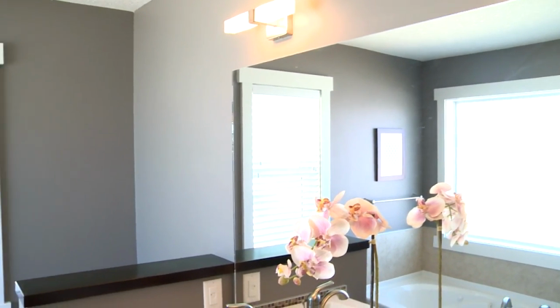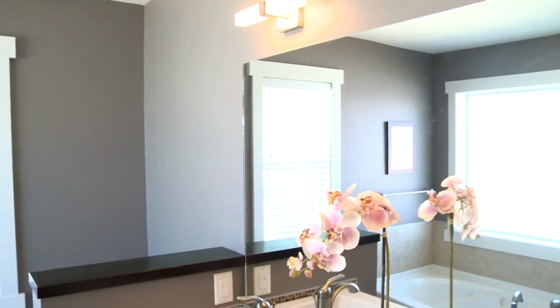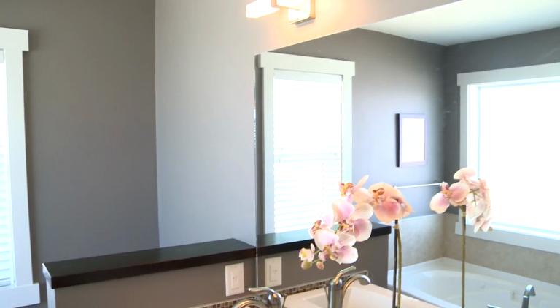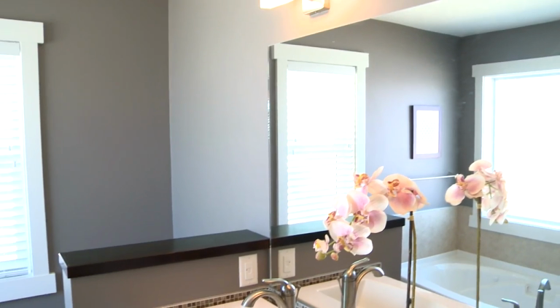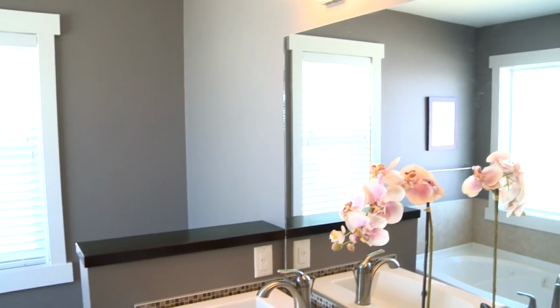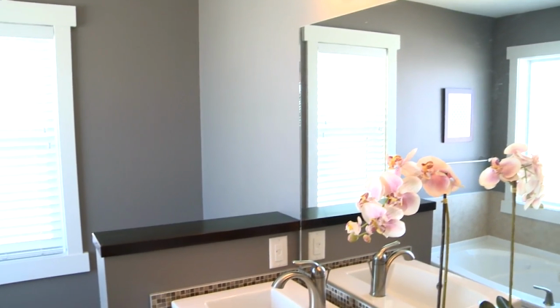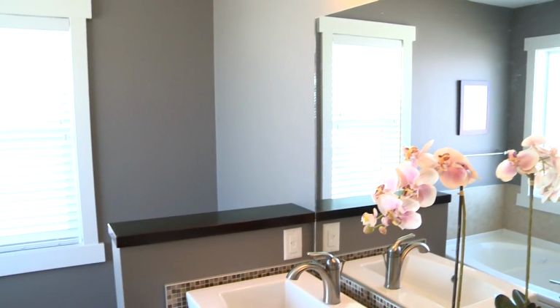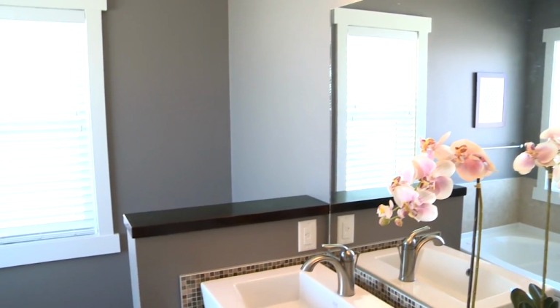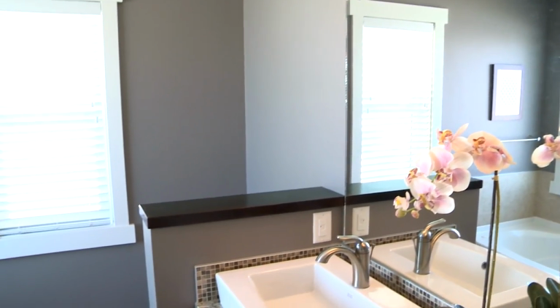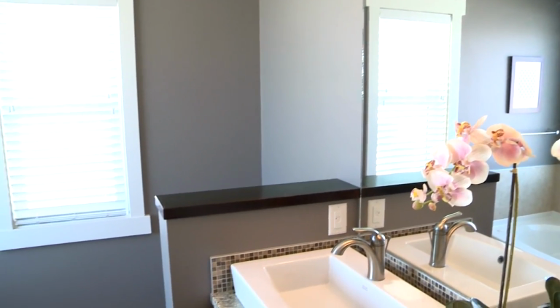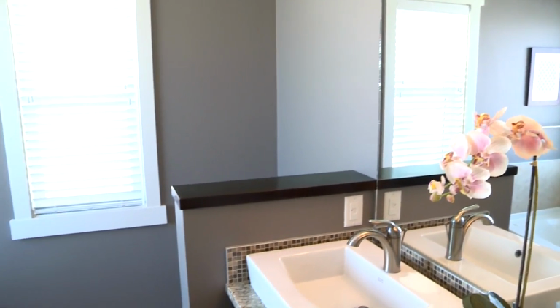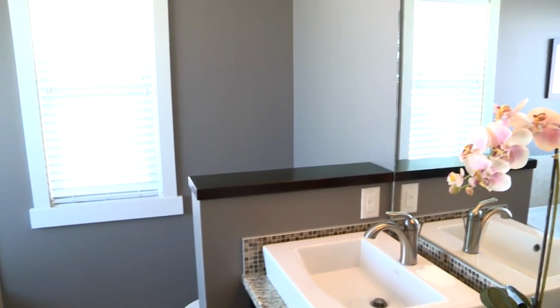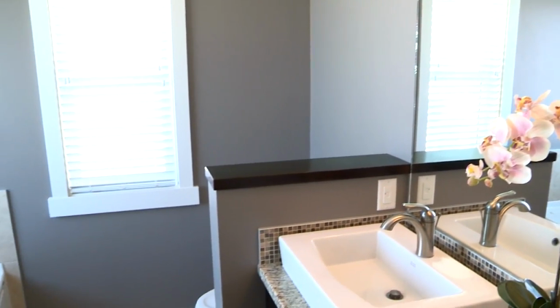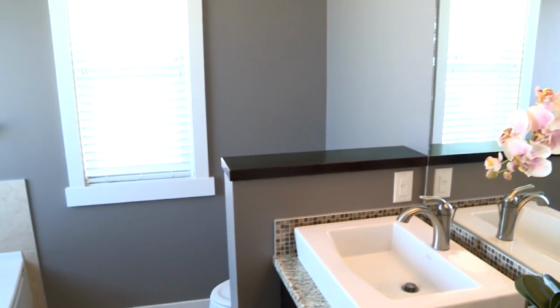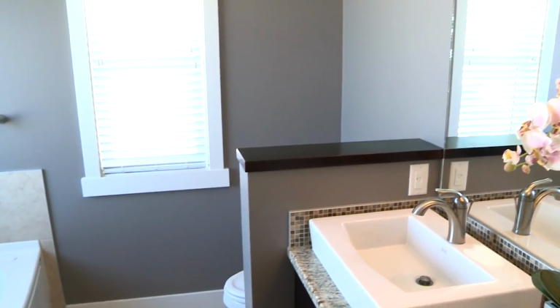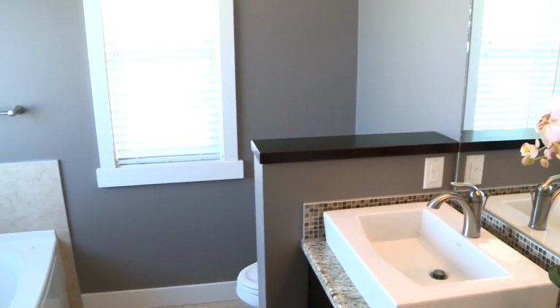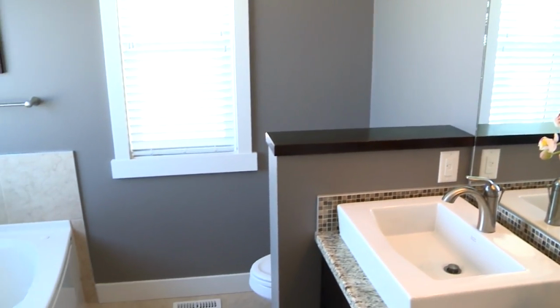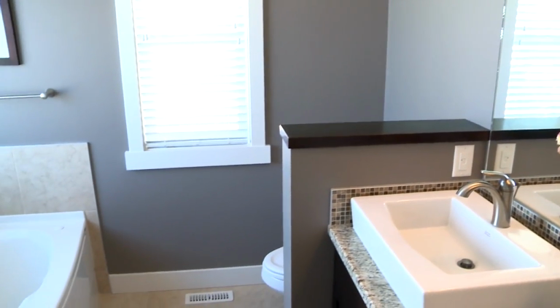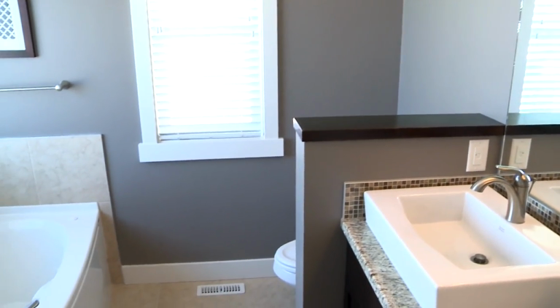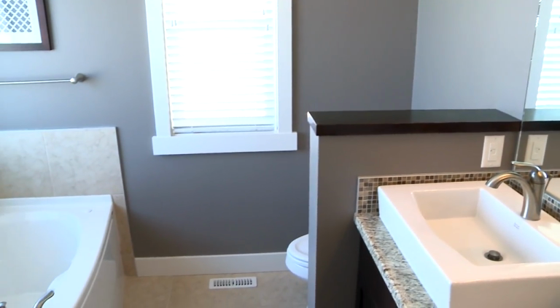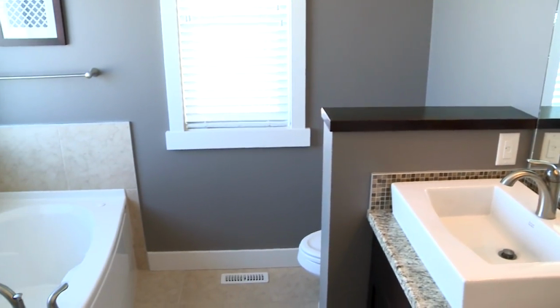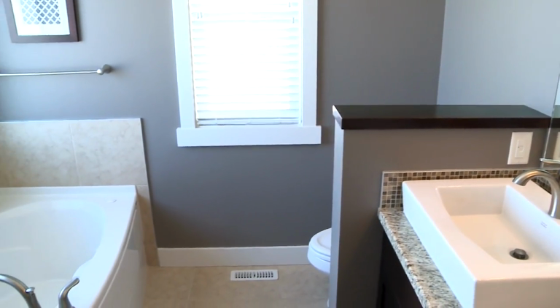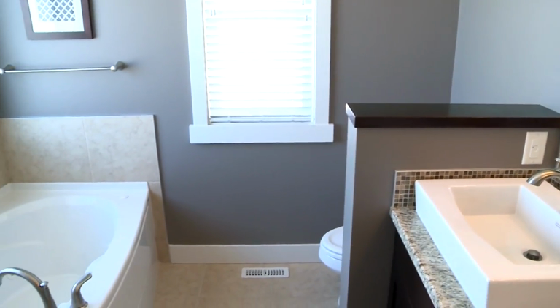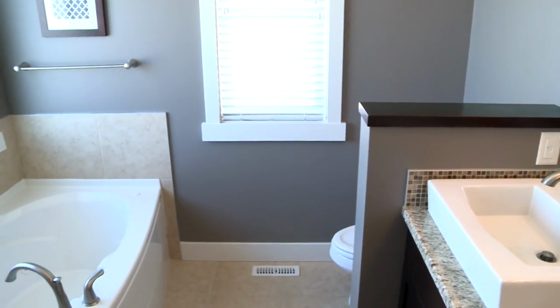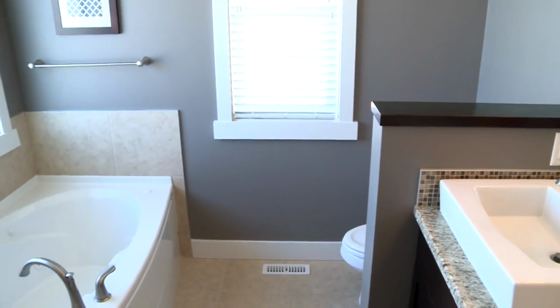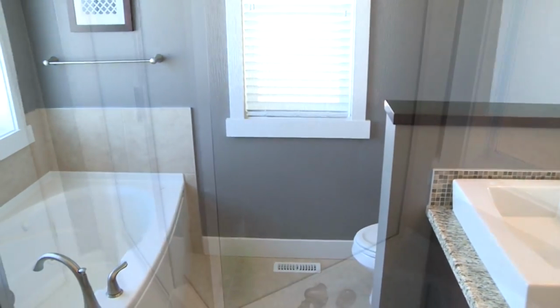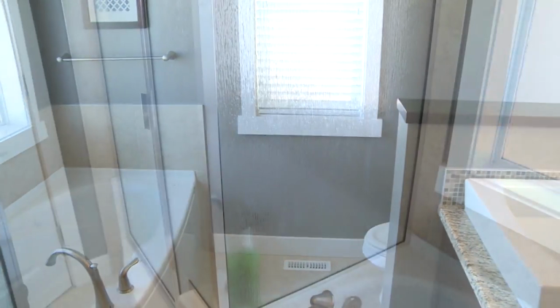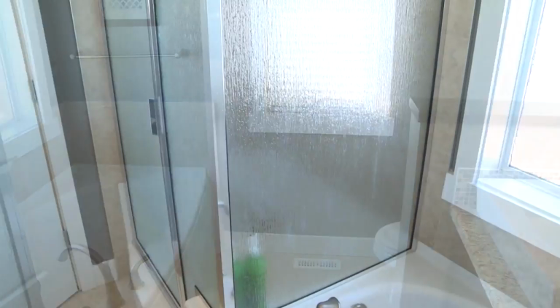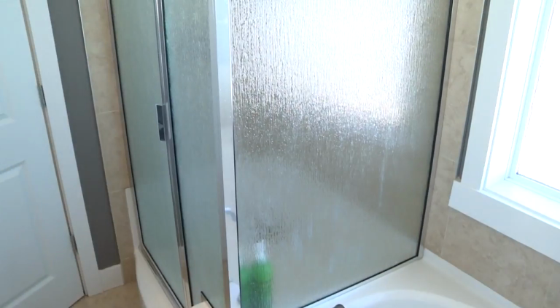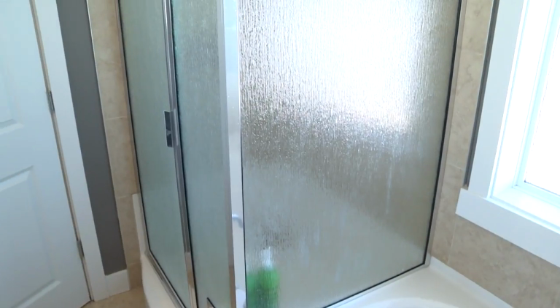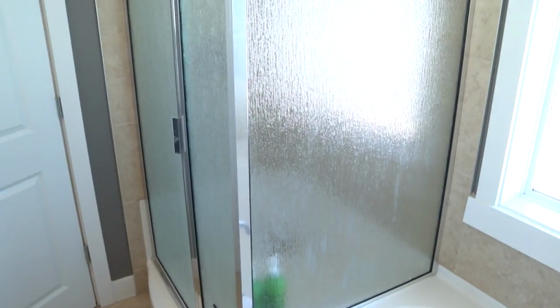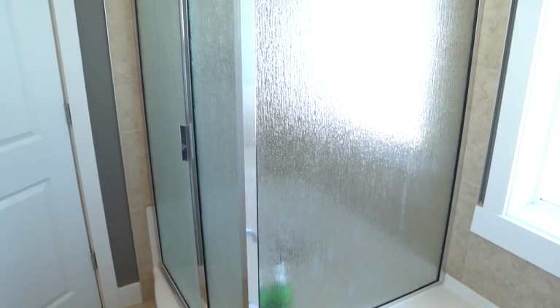This jetted tub looks like it's designed for two, just as is the double shower stall with the rainwater glass.